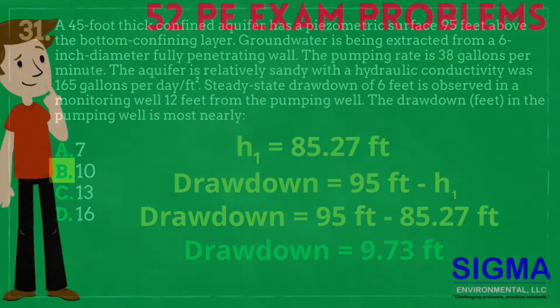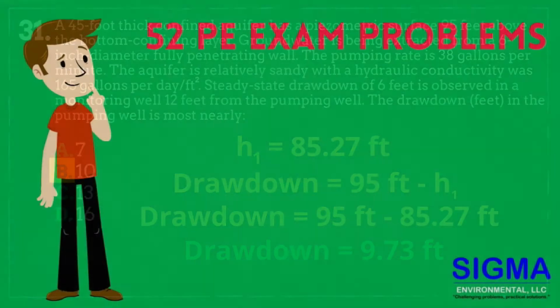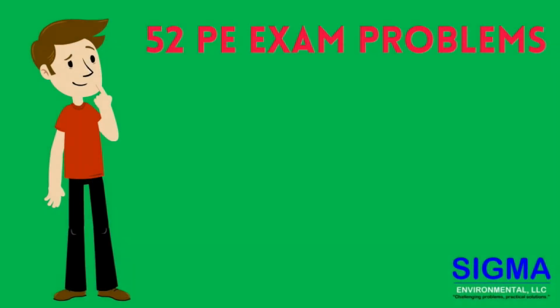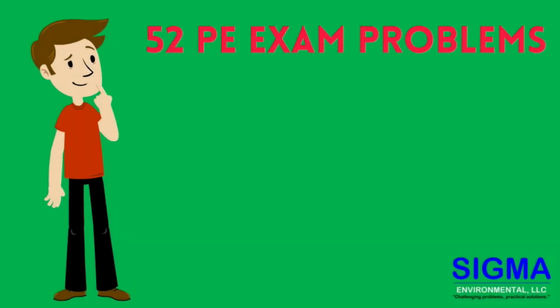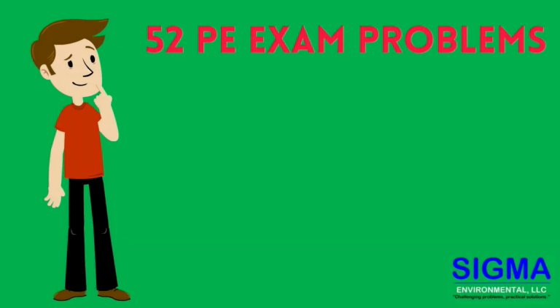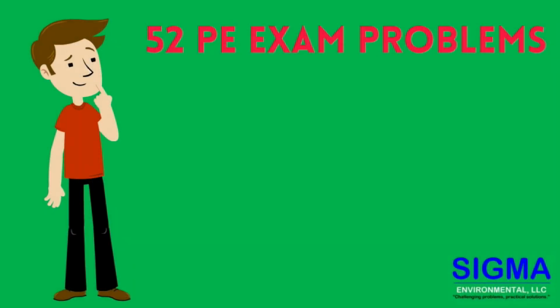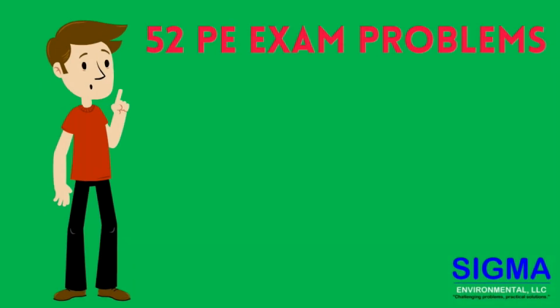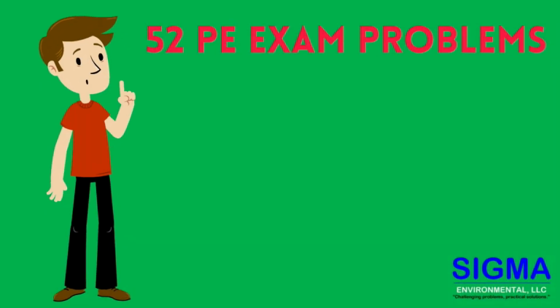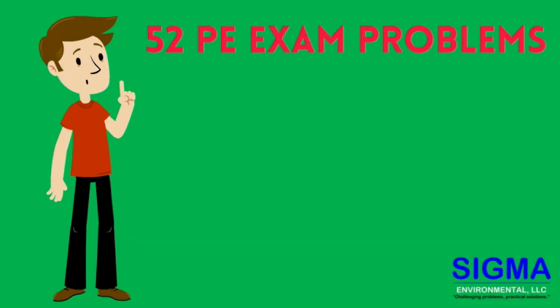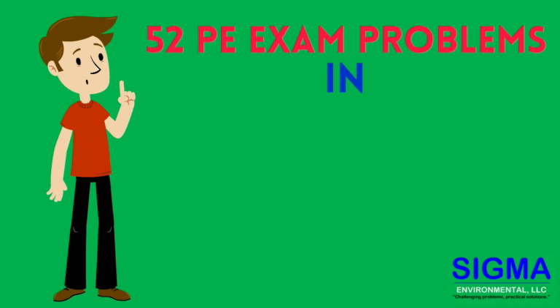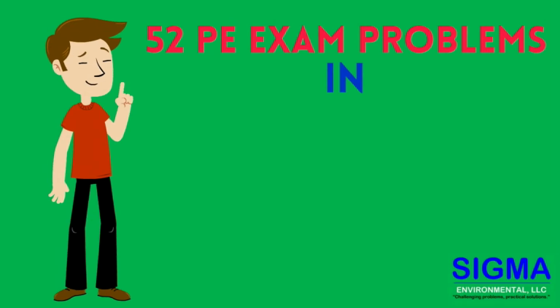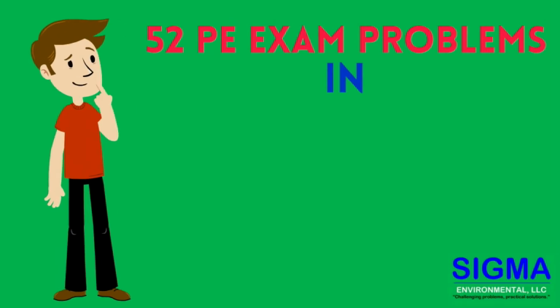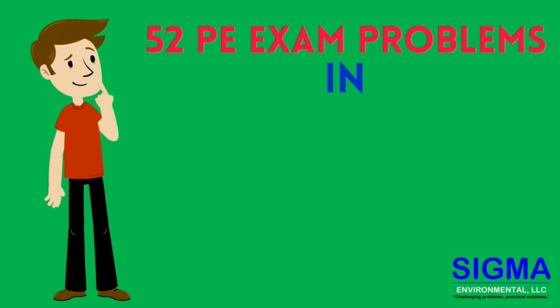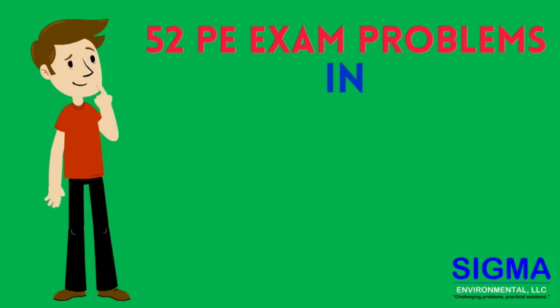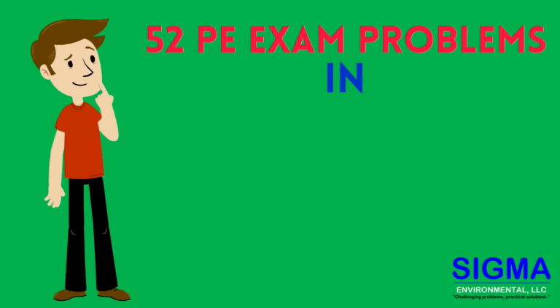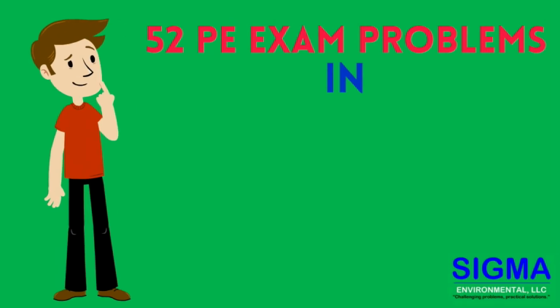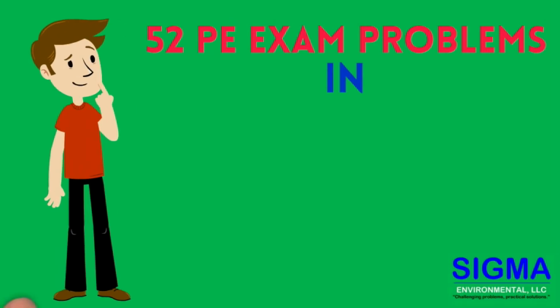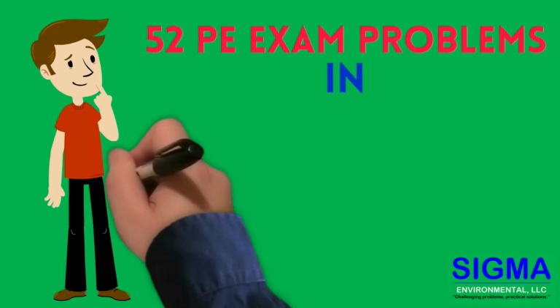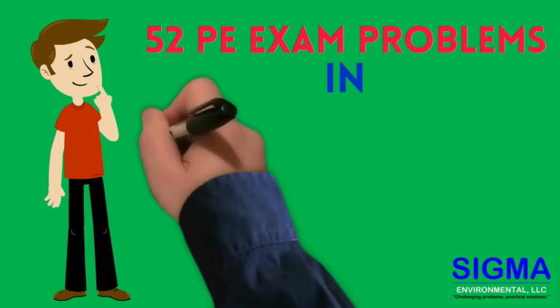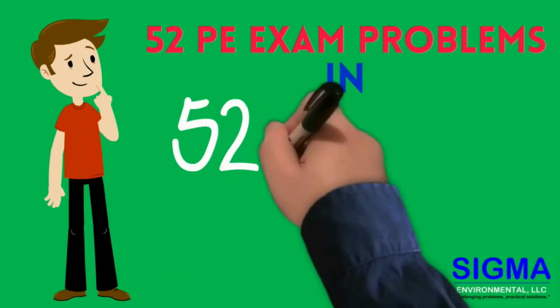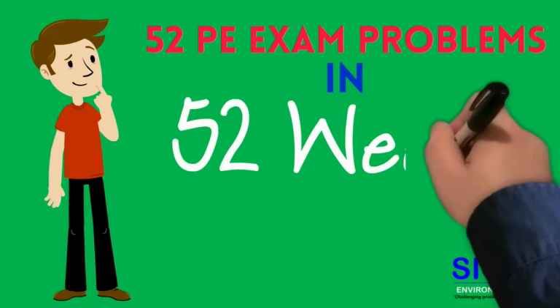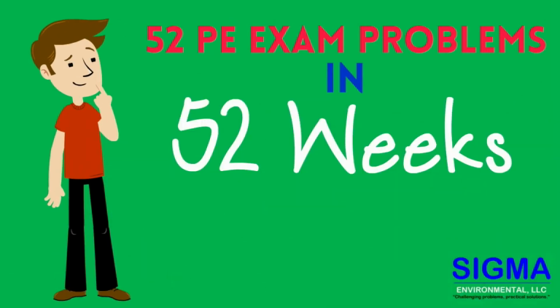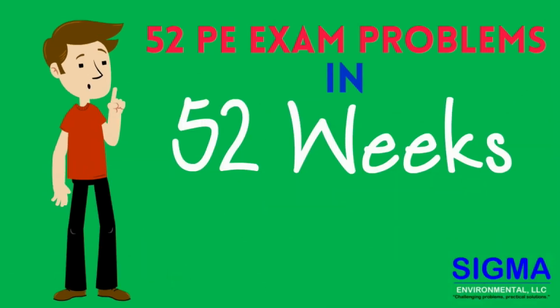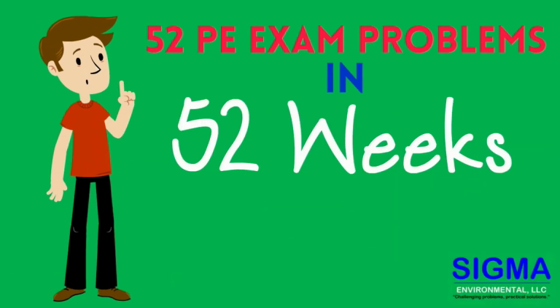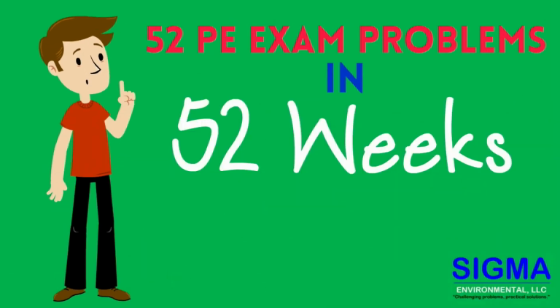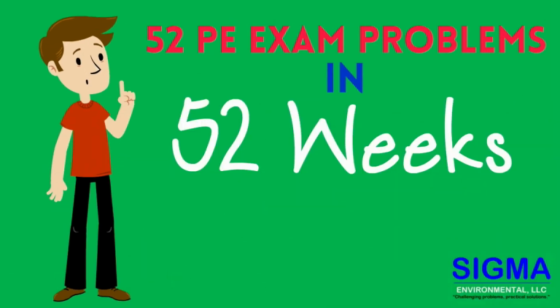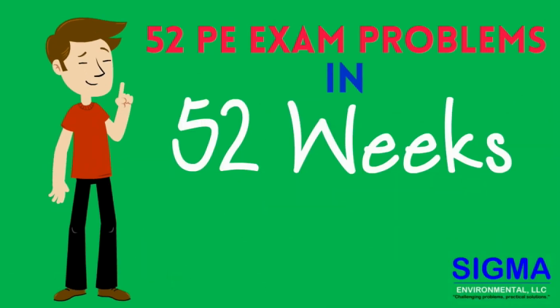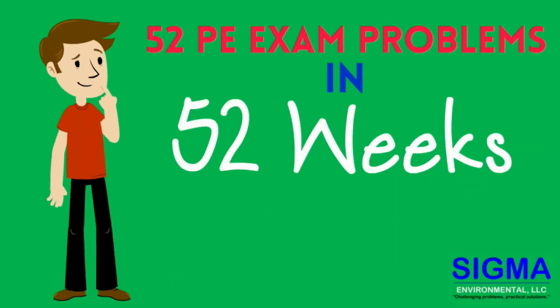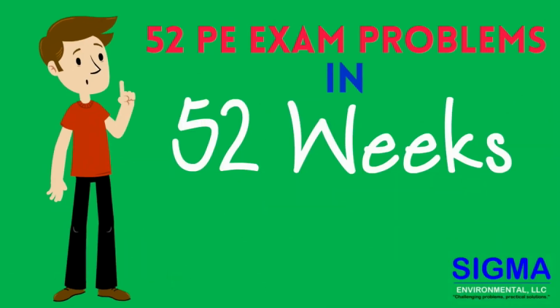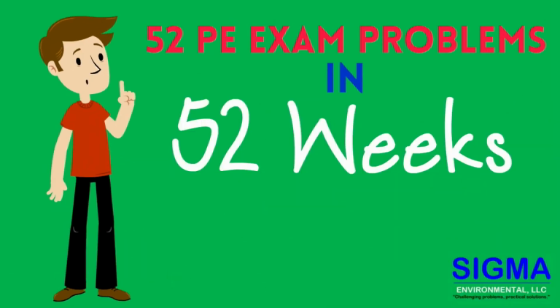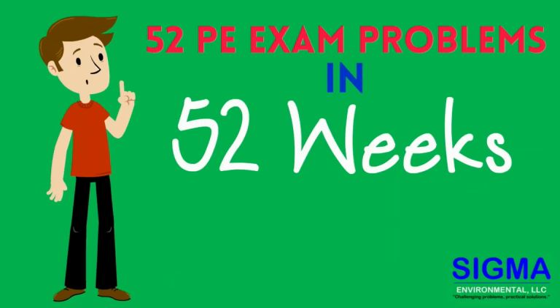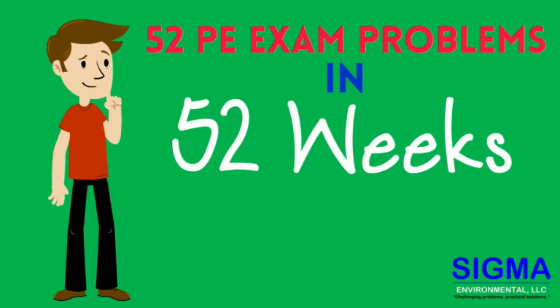Join us for episode 32 of 52 PE exam problems in 52 weeks.